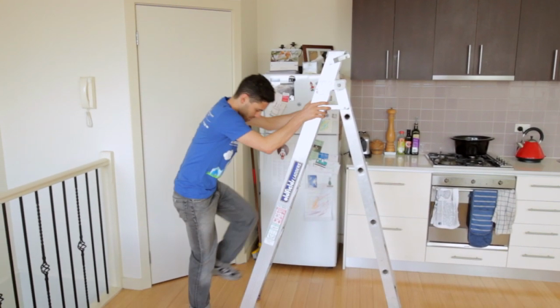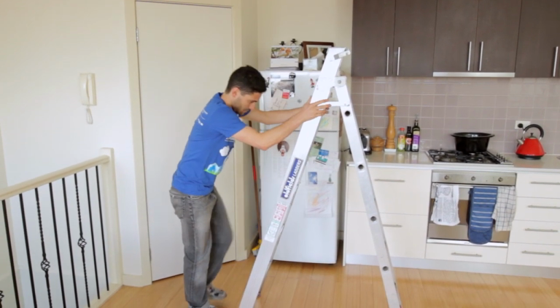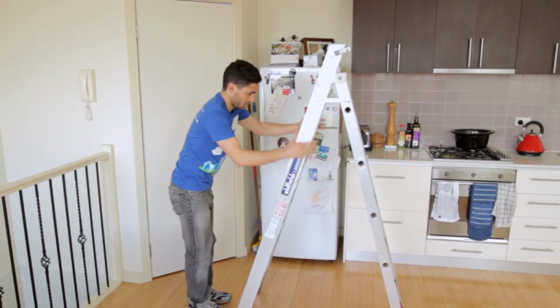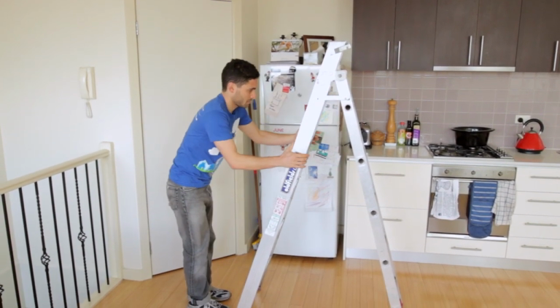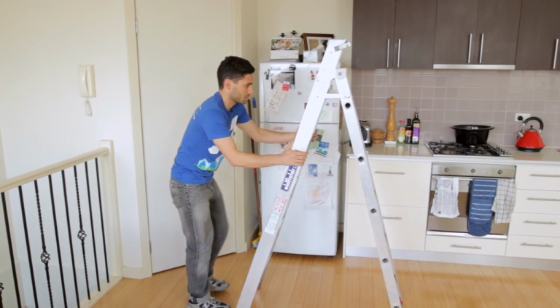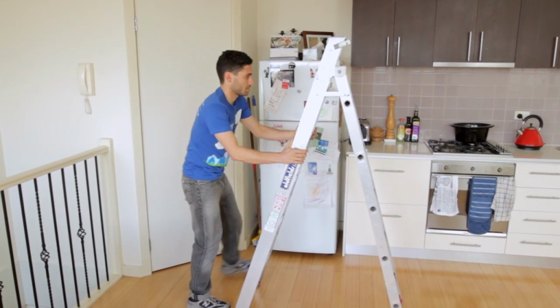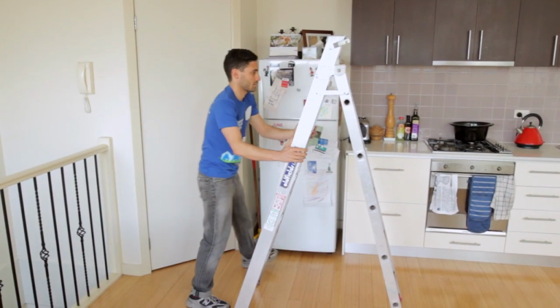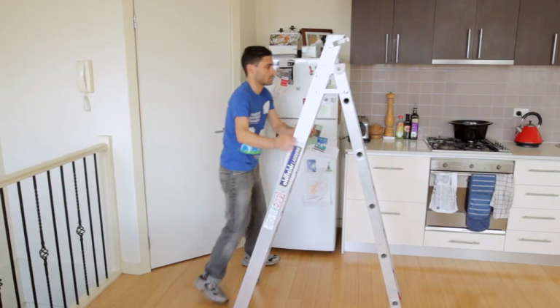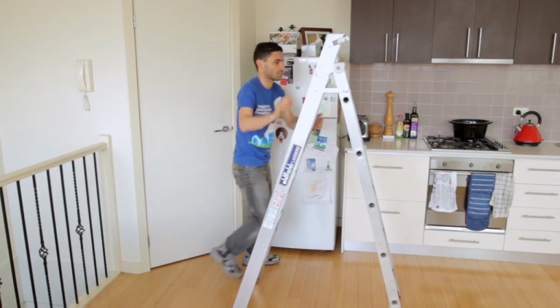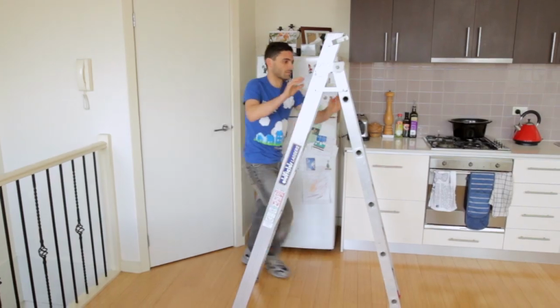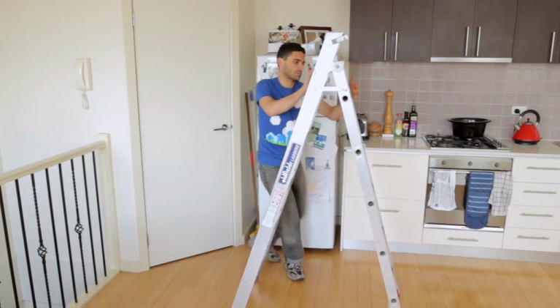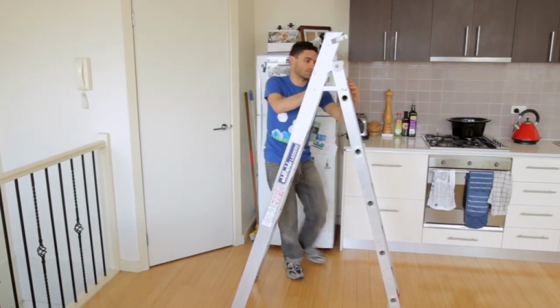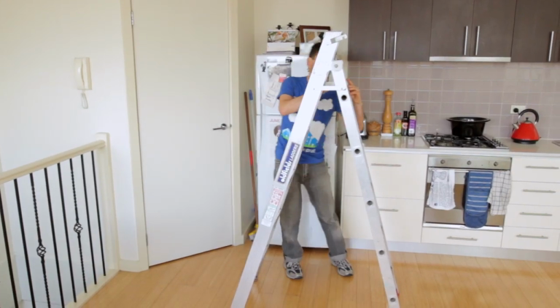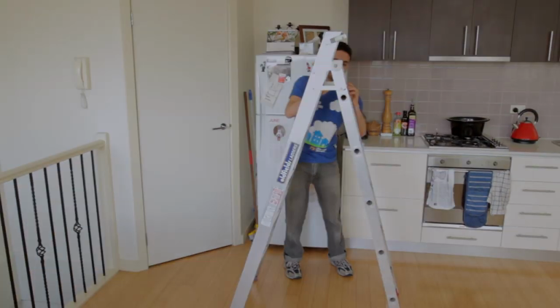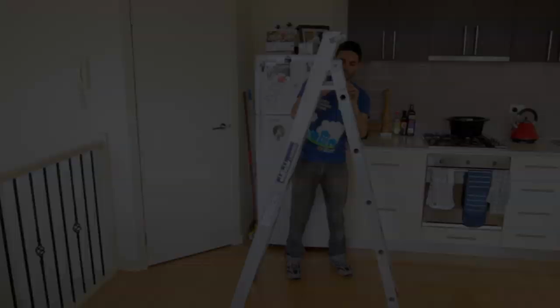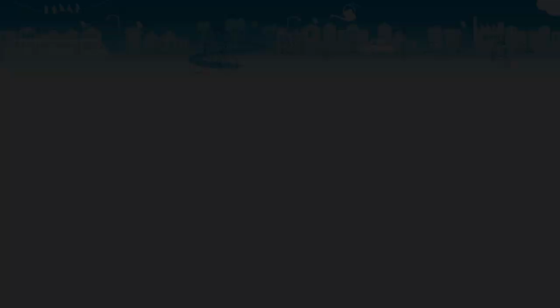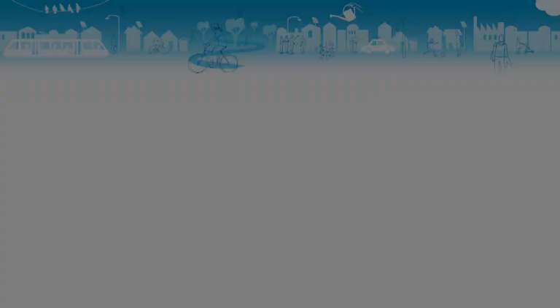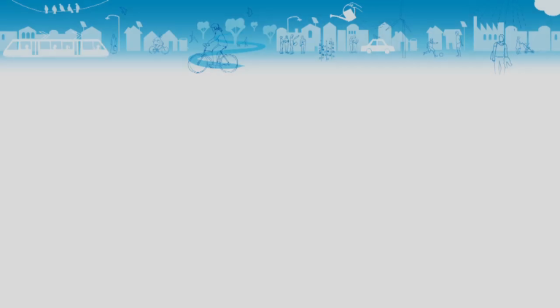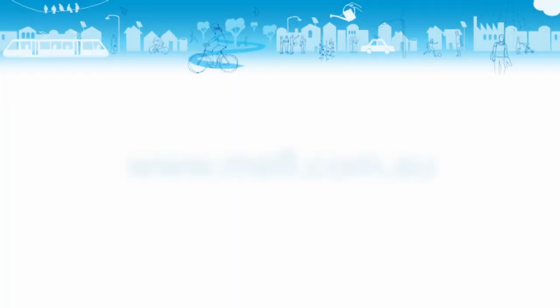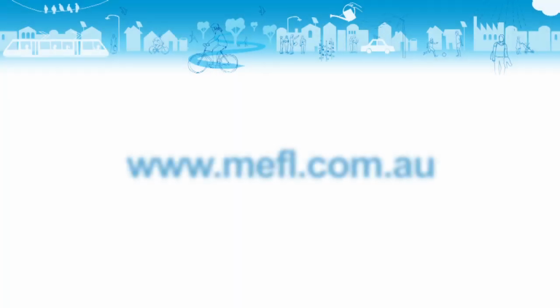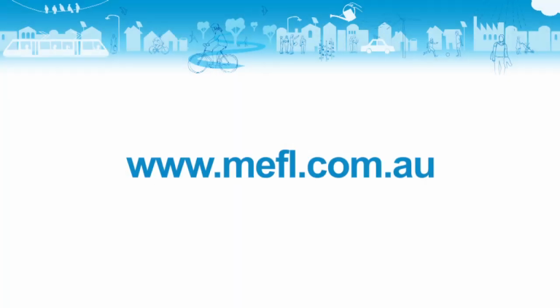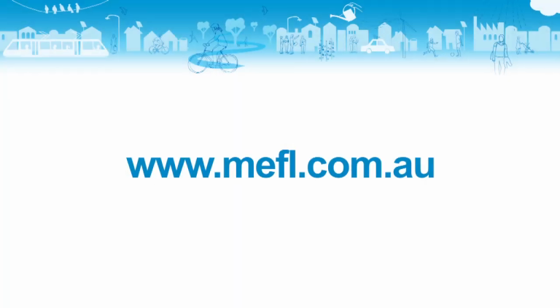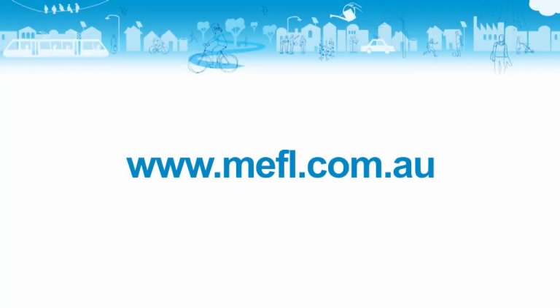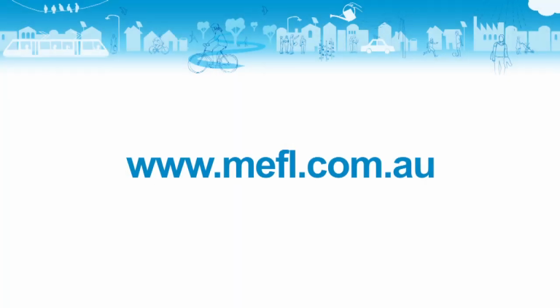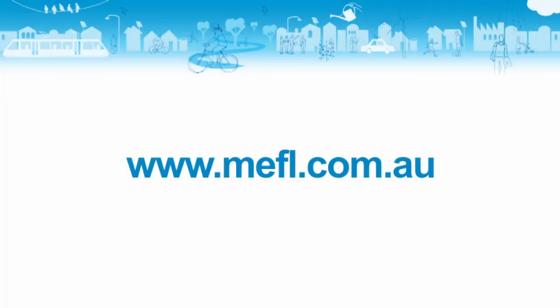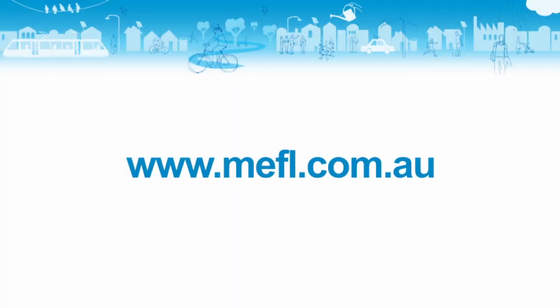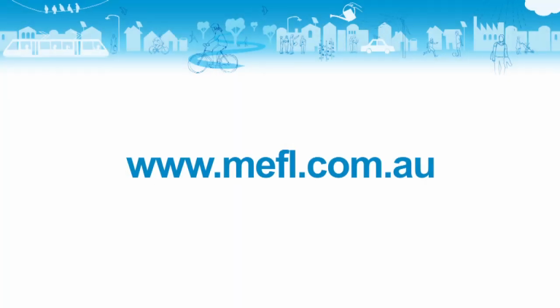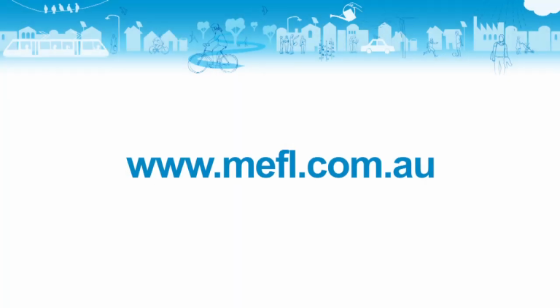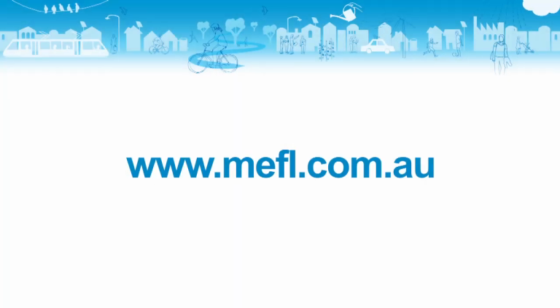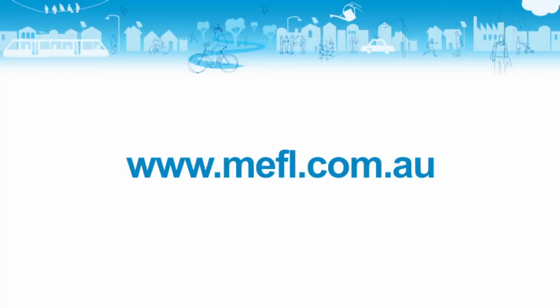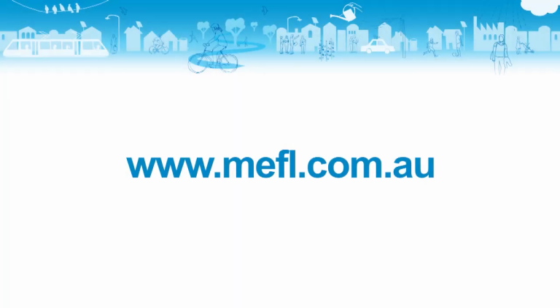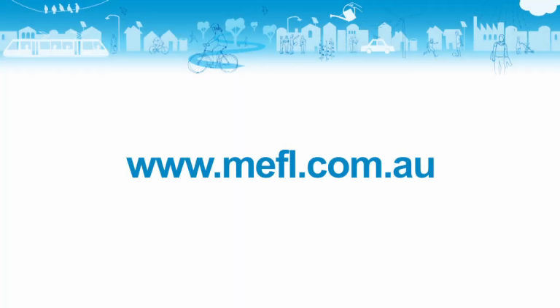There, you are now ready to save a lot on your energy bills.